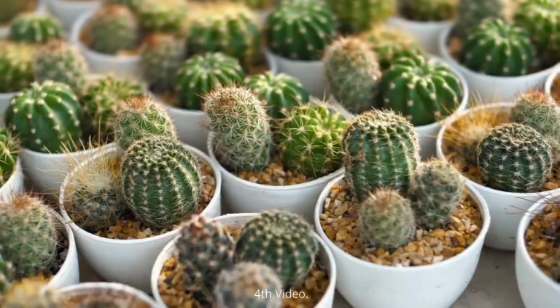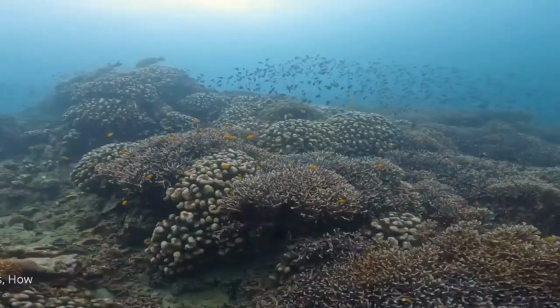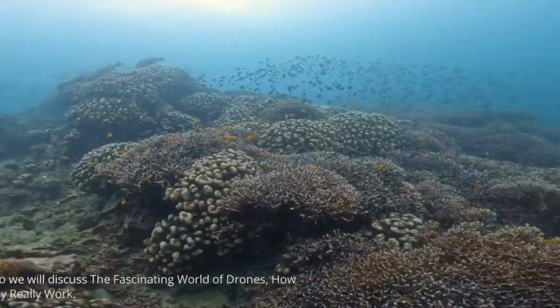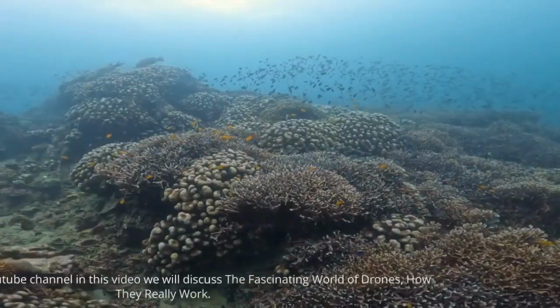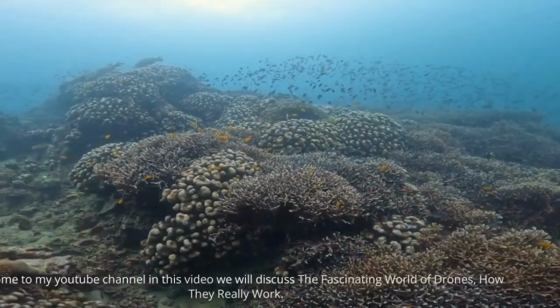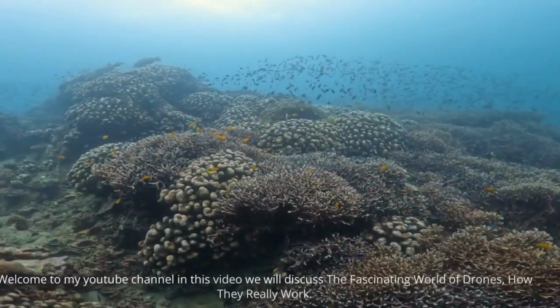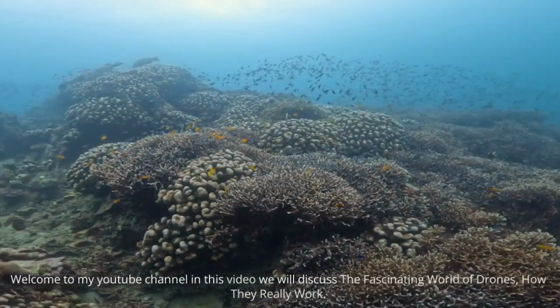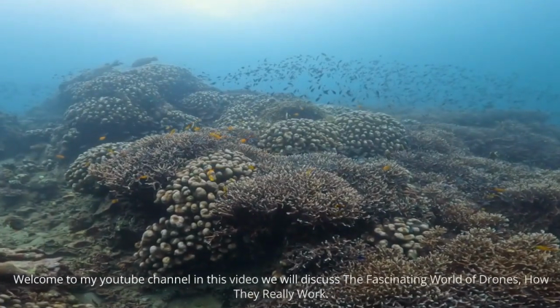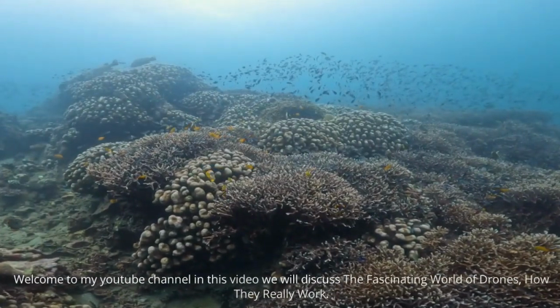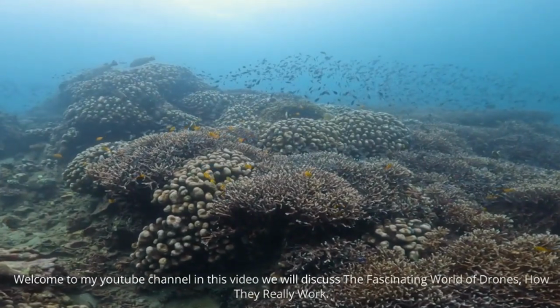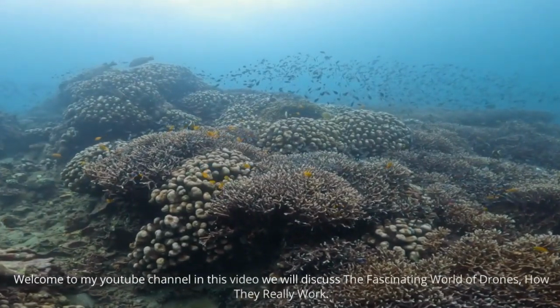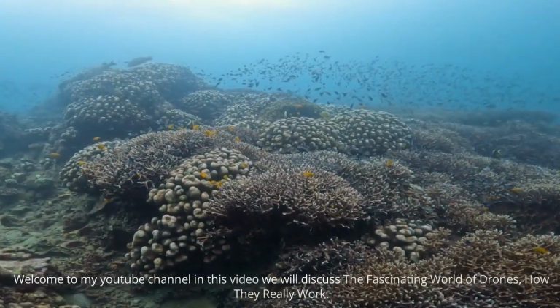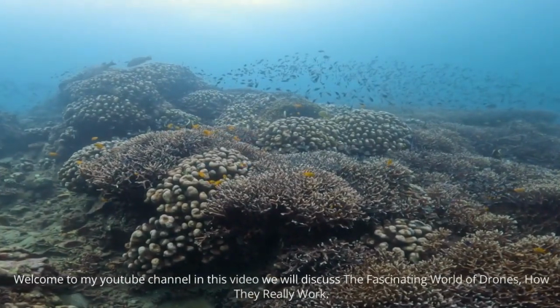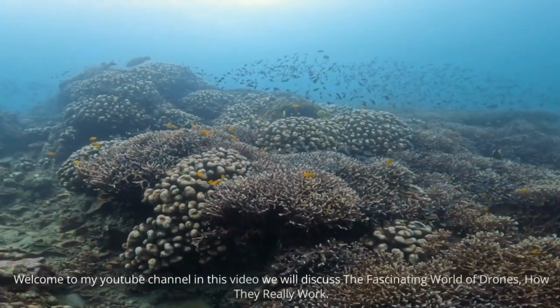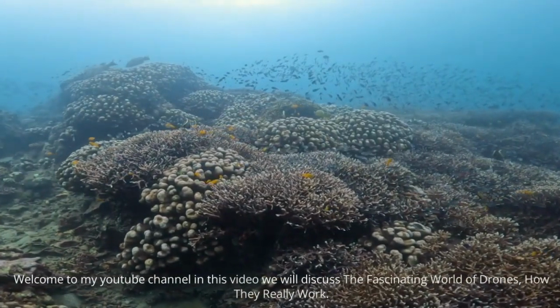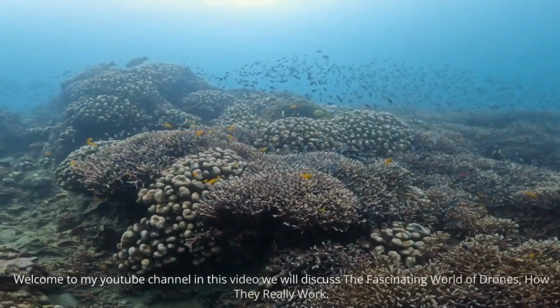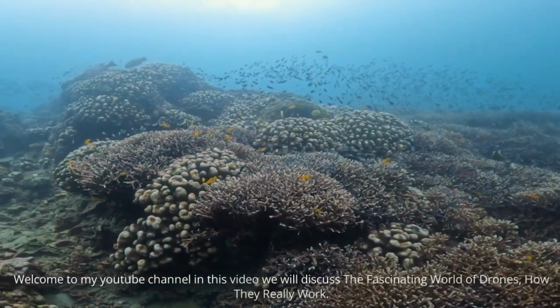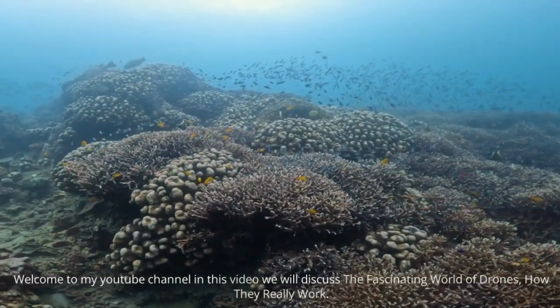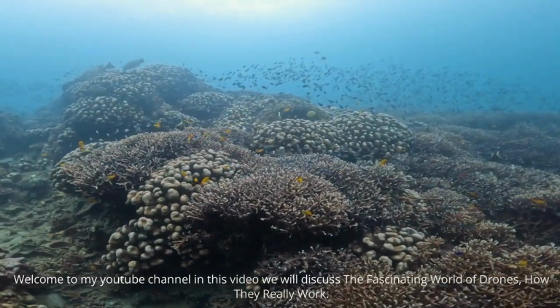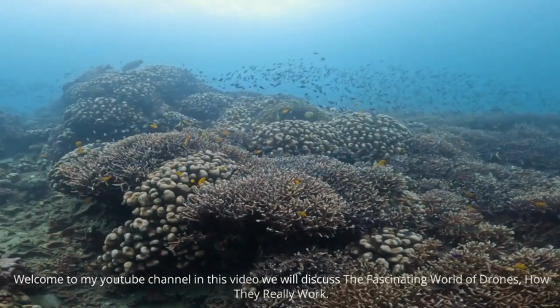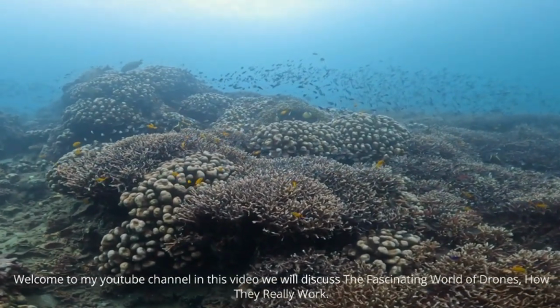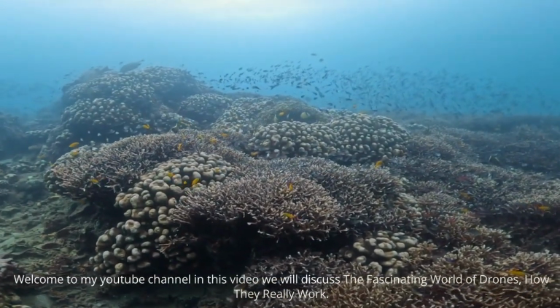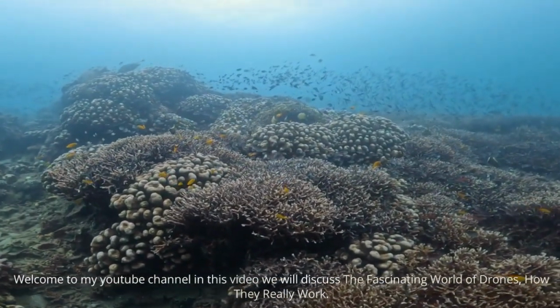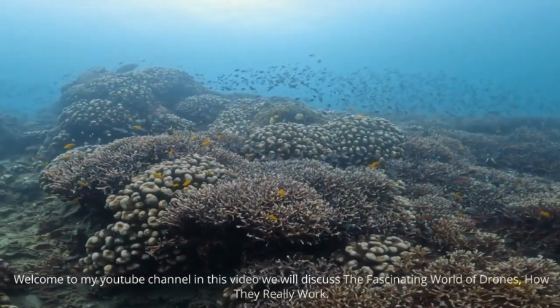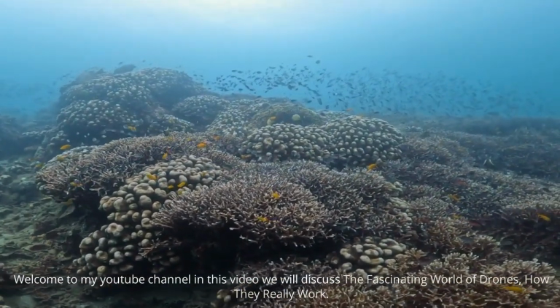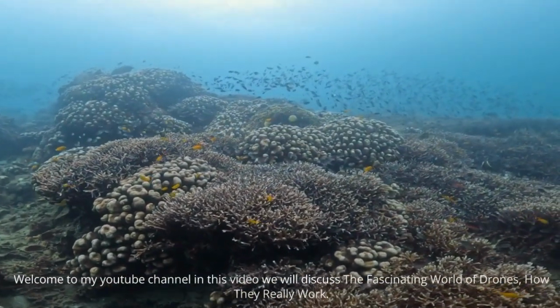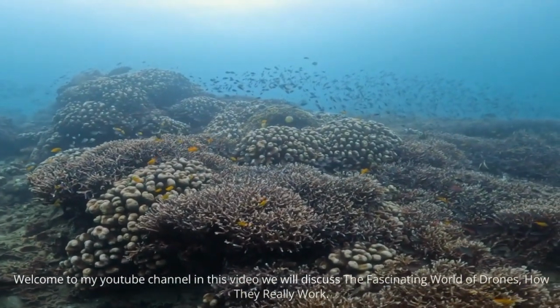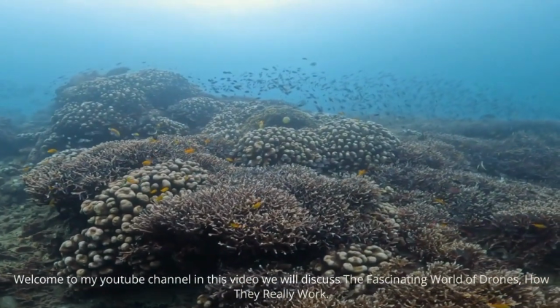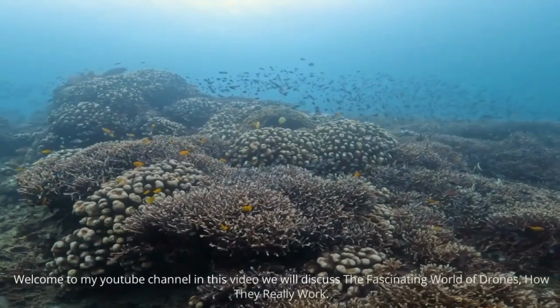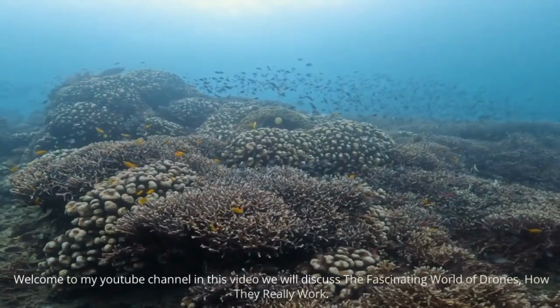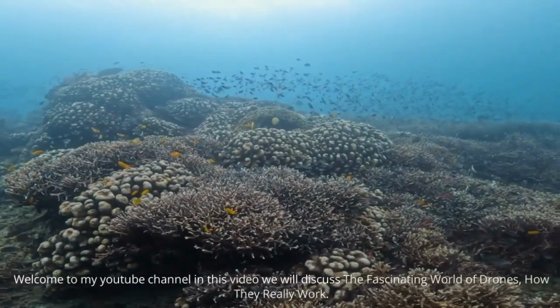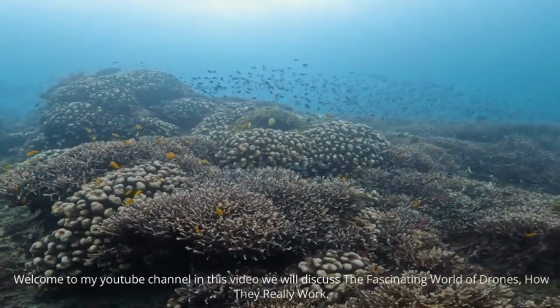Welcome to my YouTube channel. In this video, we will discuss the fascinating world of drones, how they really work.